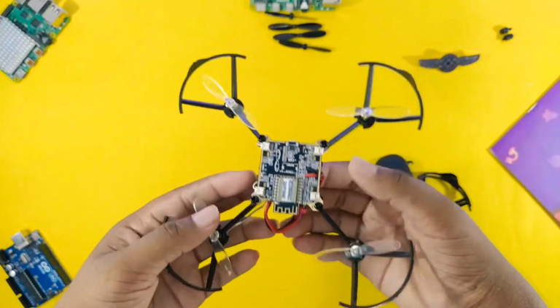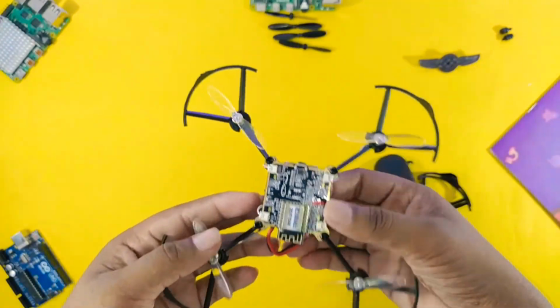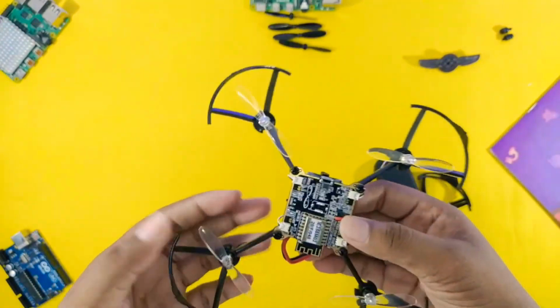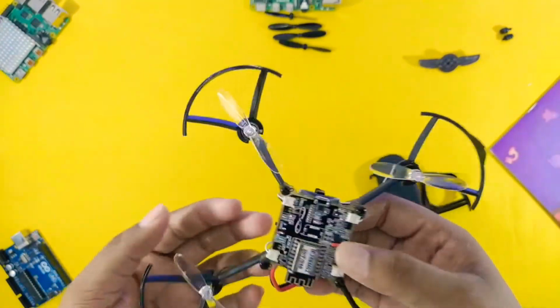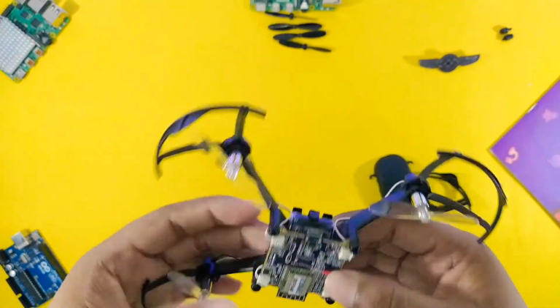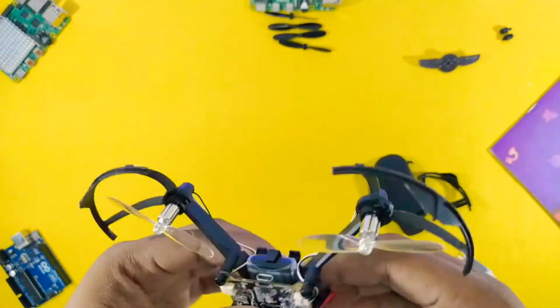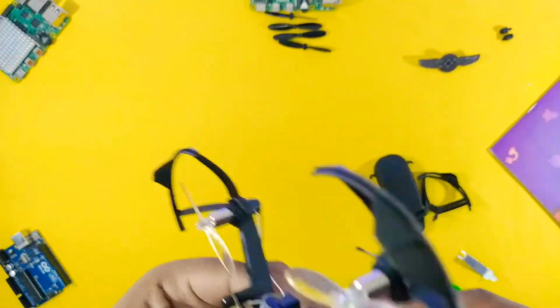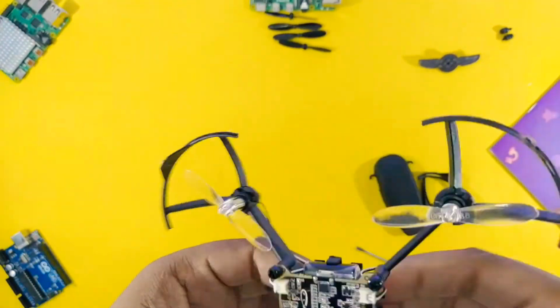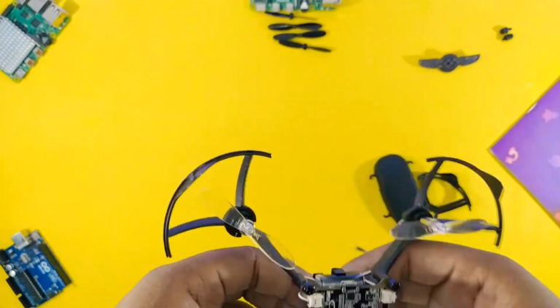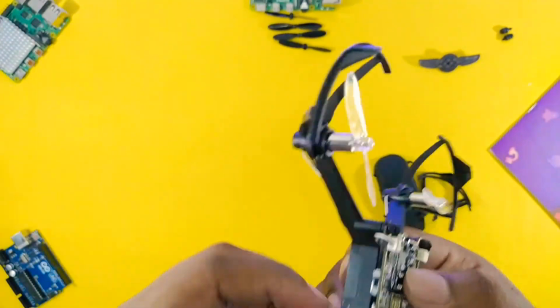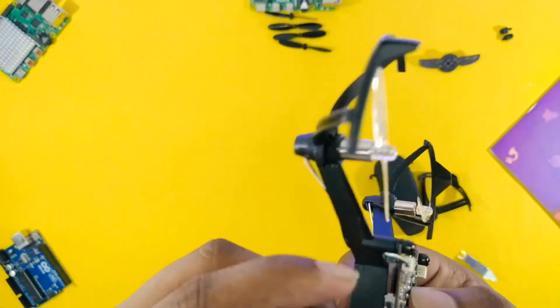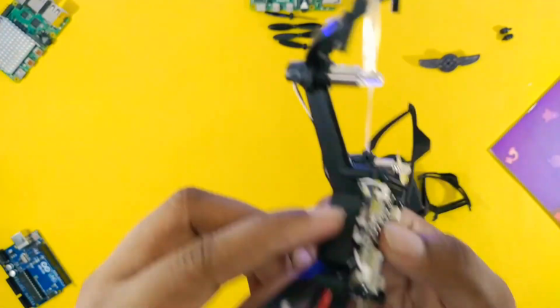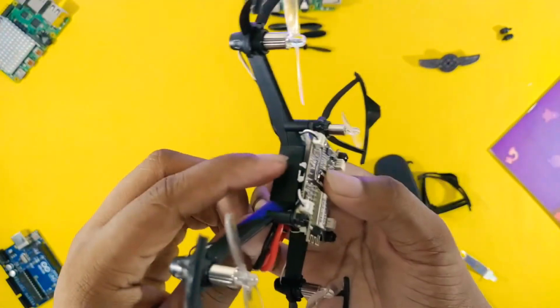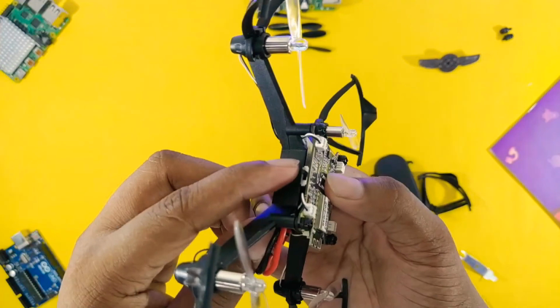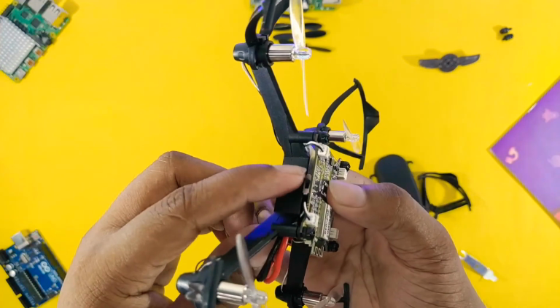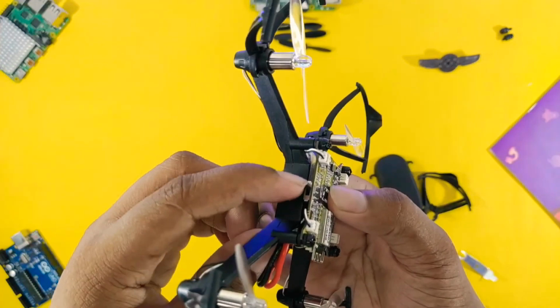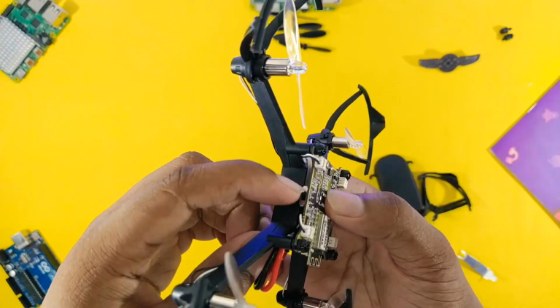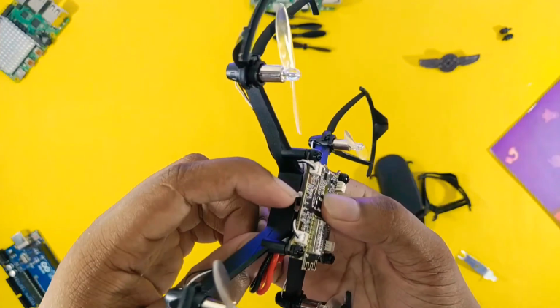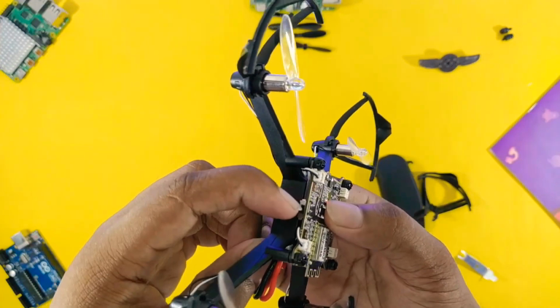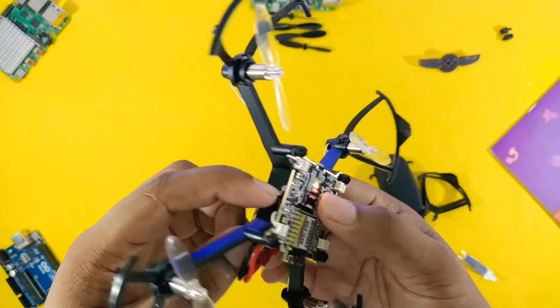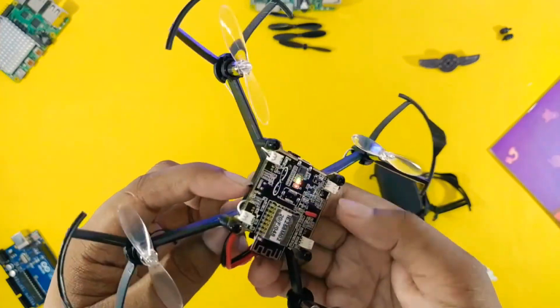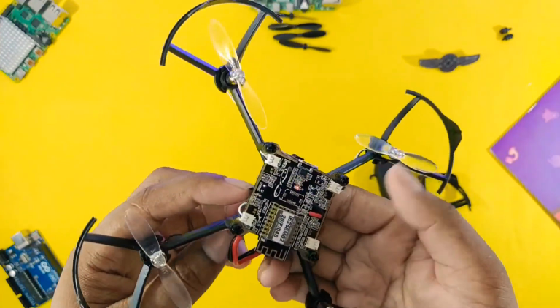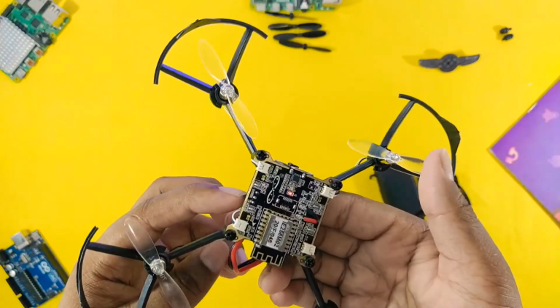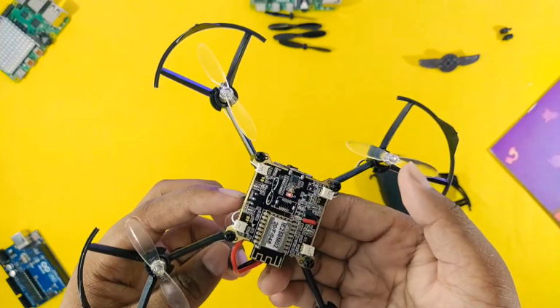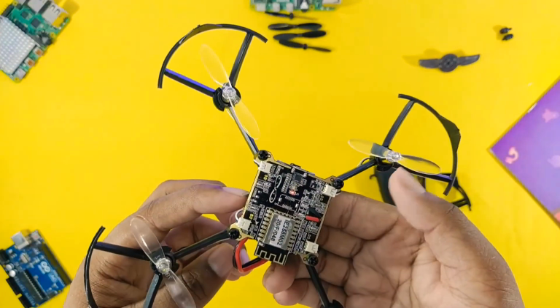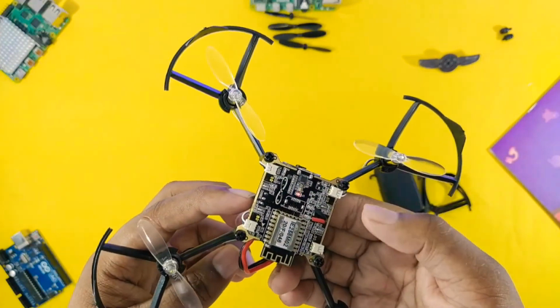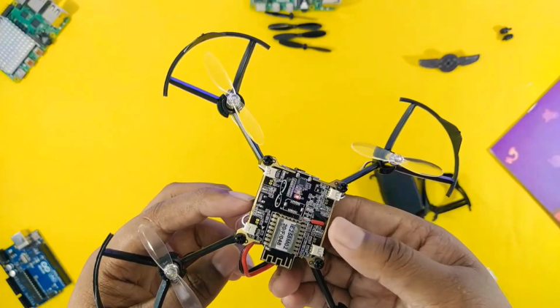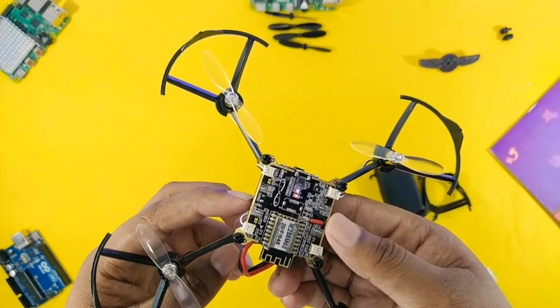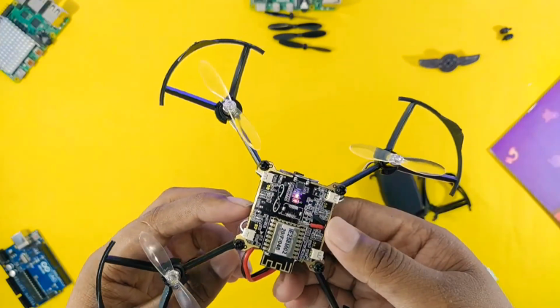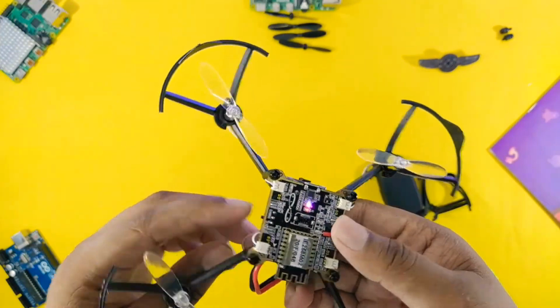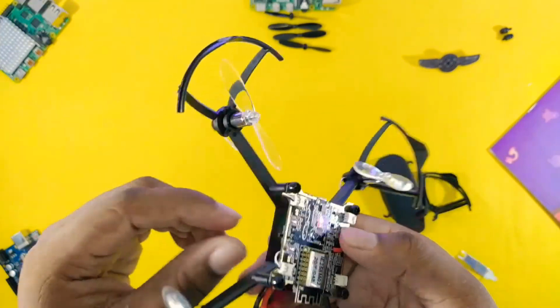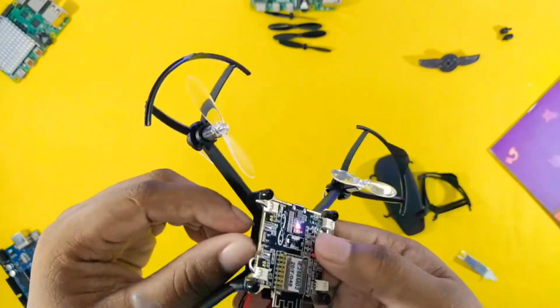For testing purposes, I am going to power the drone. It's working!